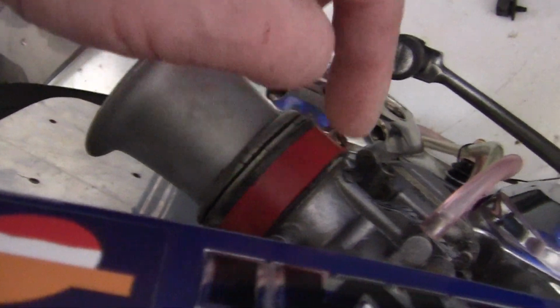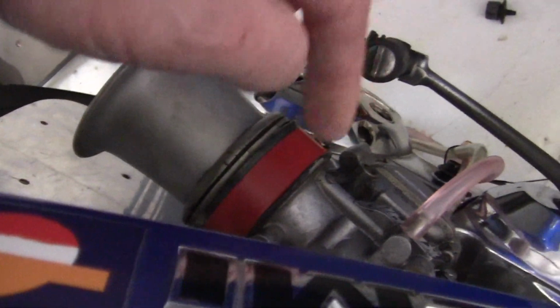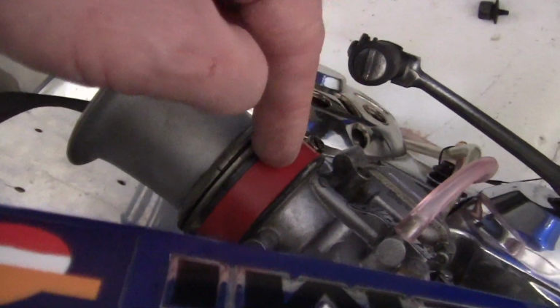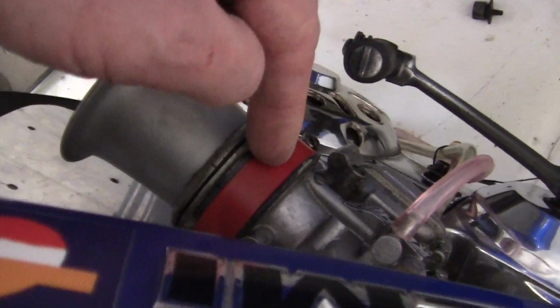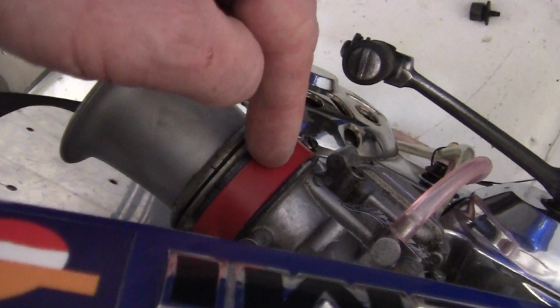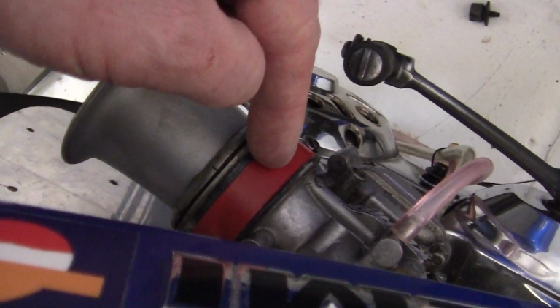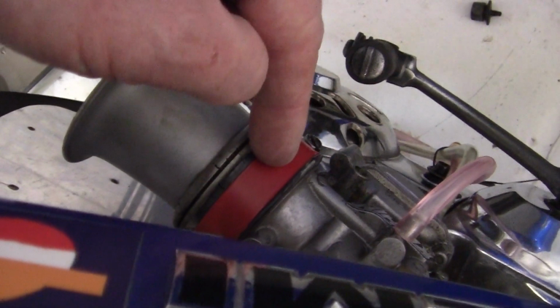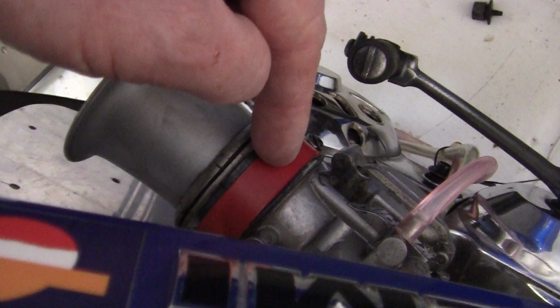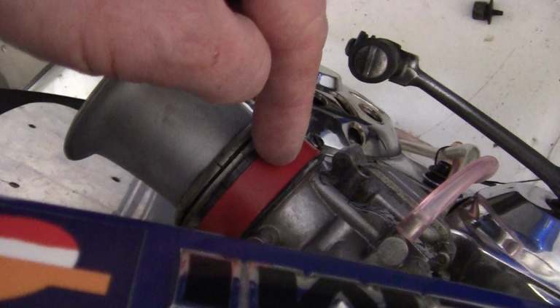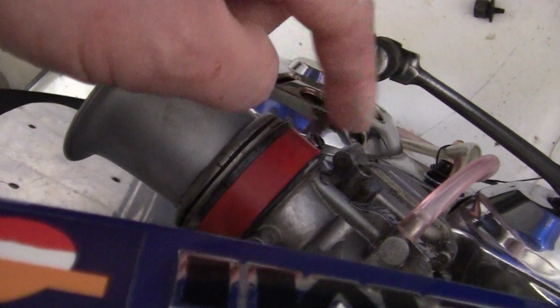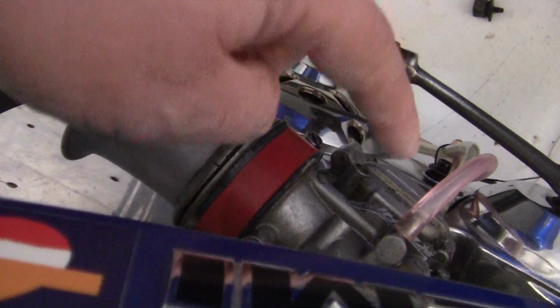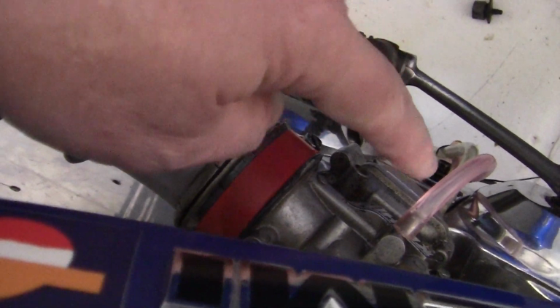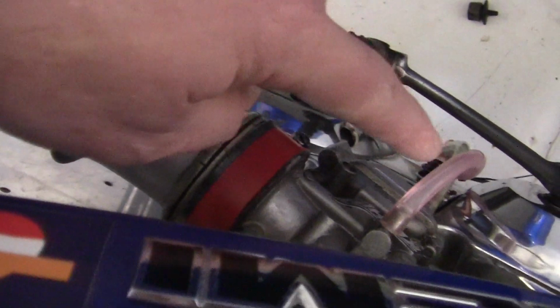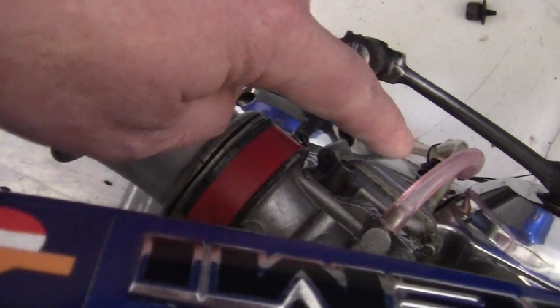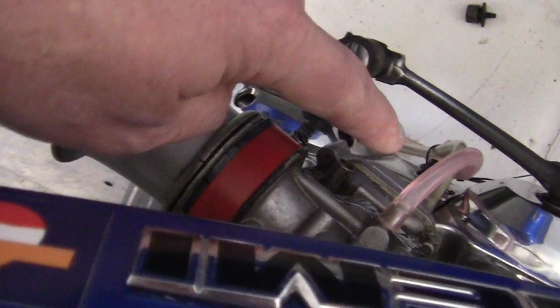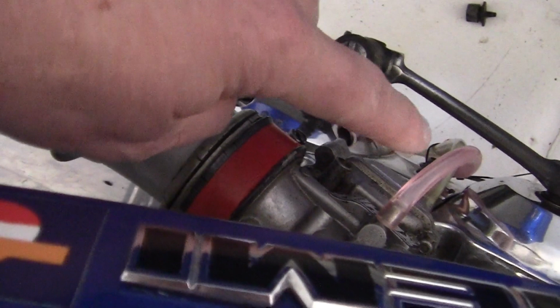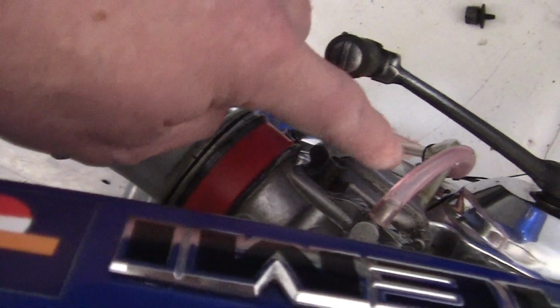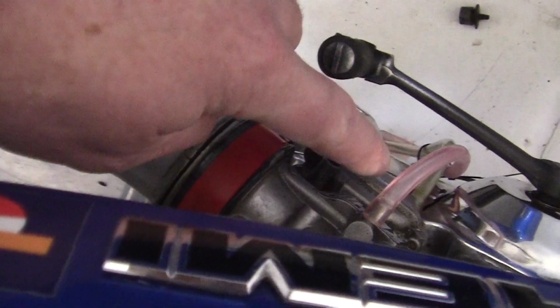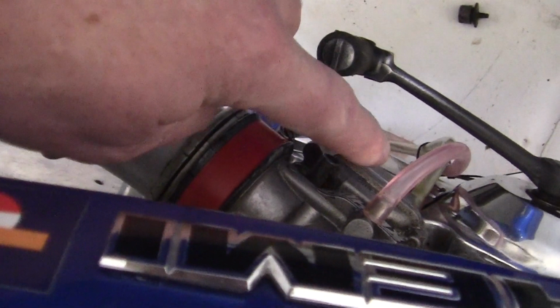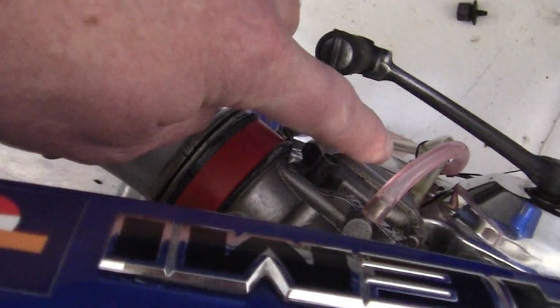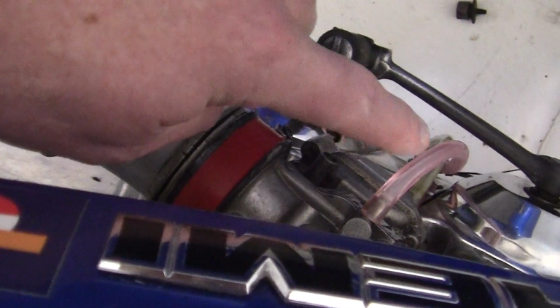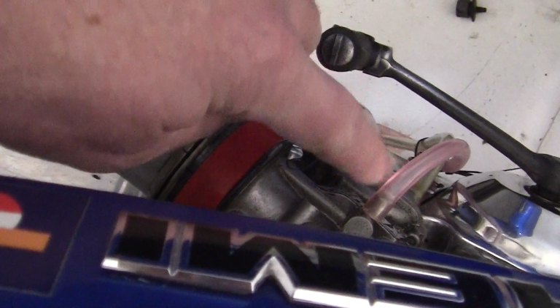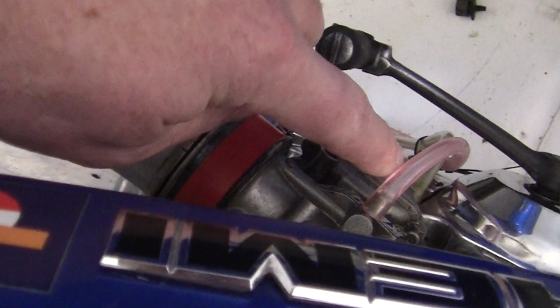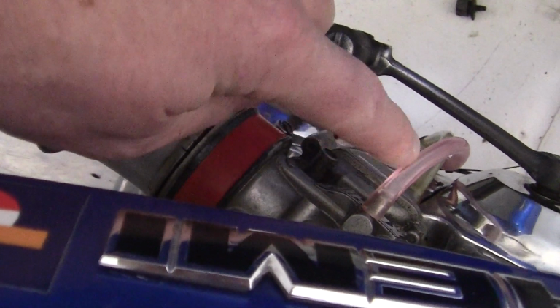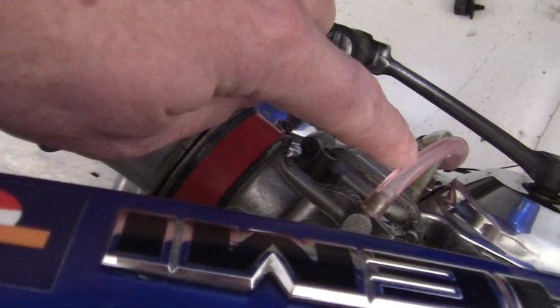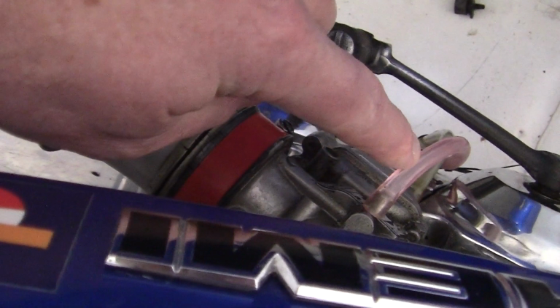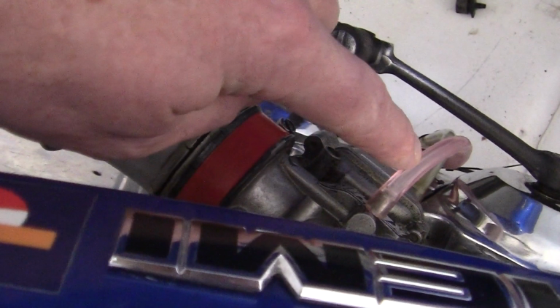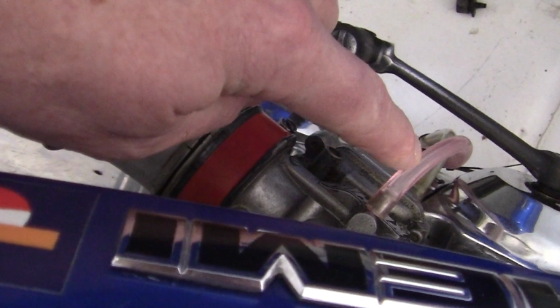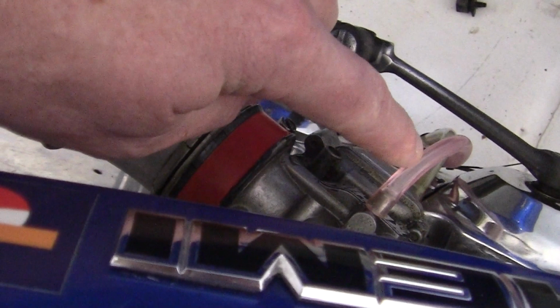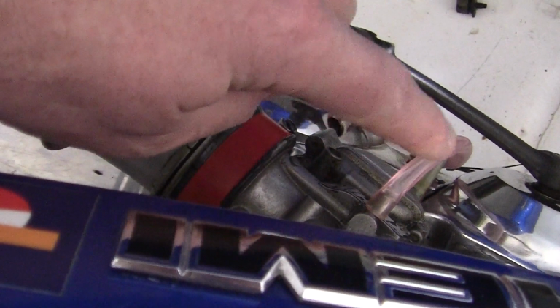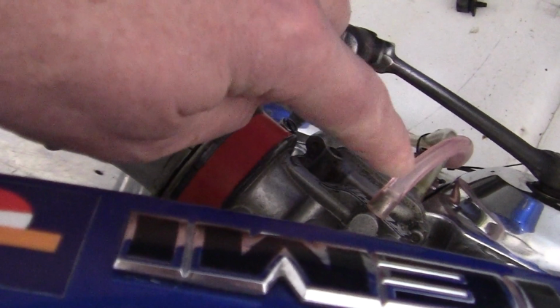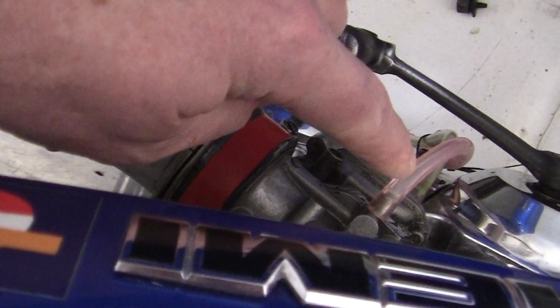And then what you're supposed to do is take out the overflow valve in the carburetor.